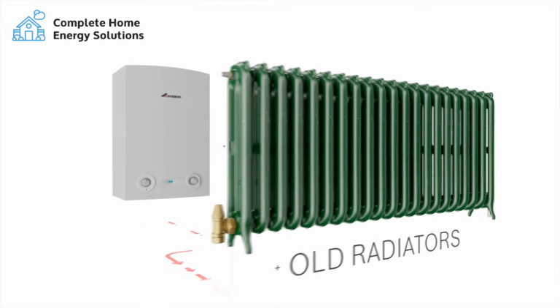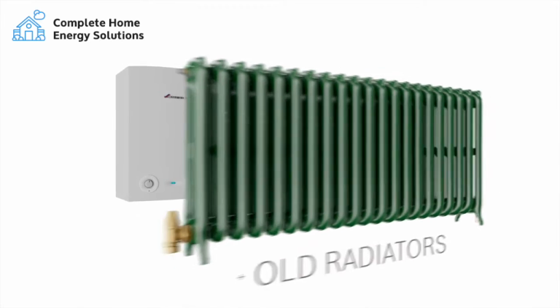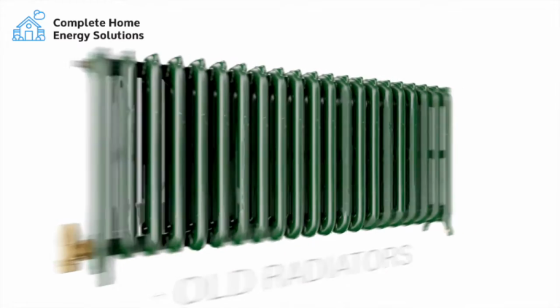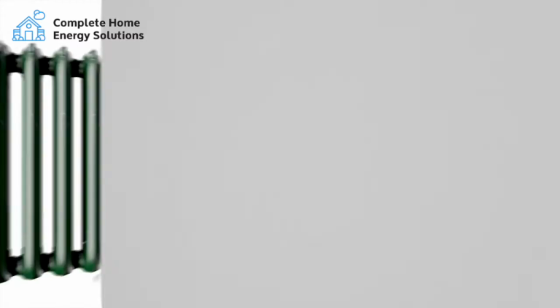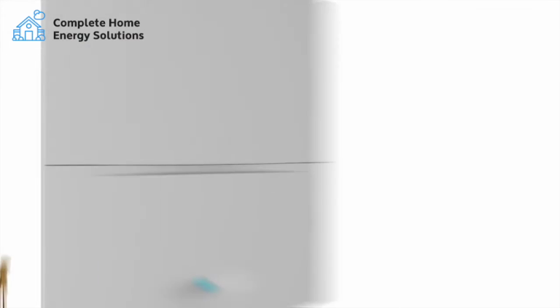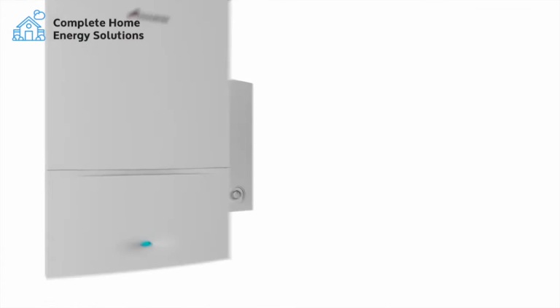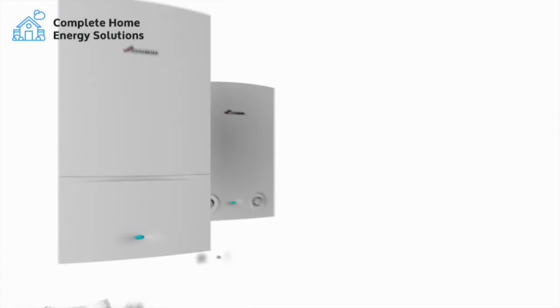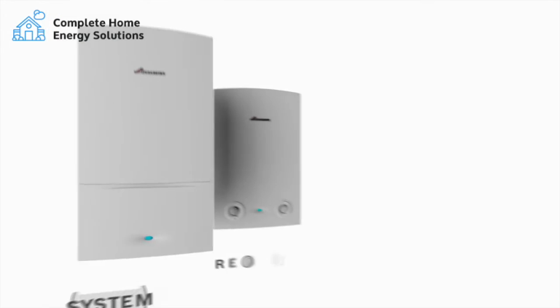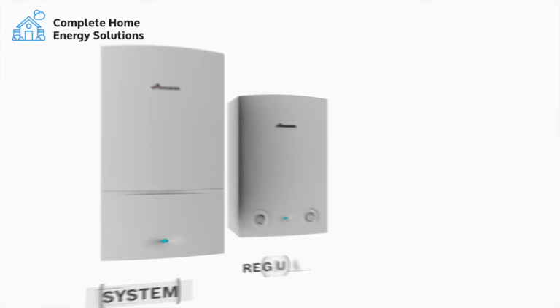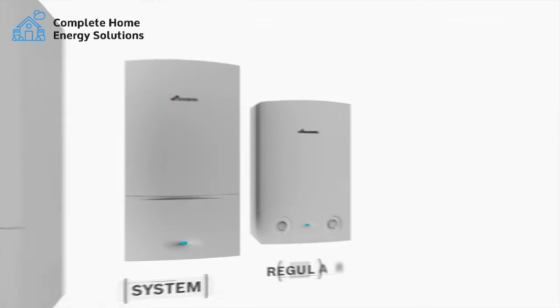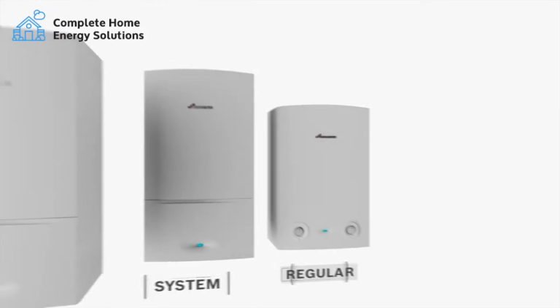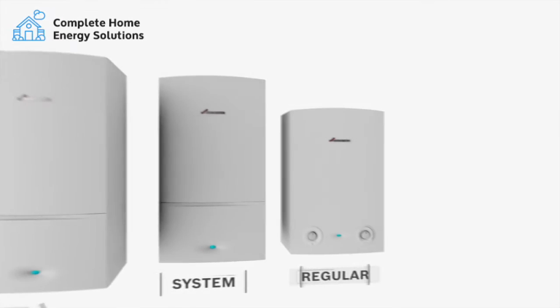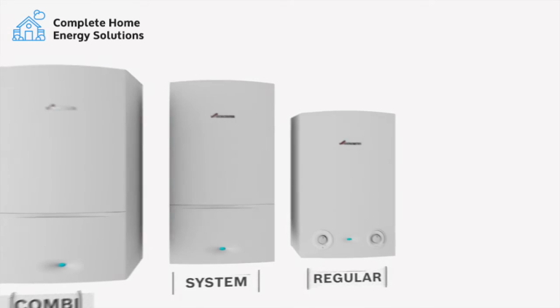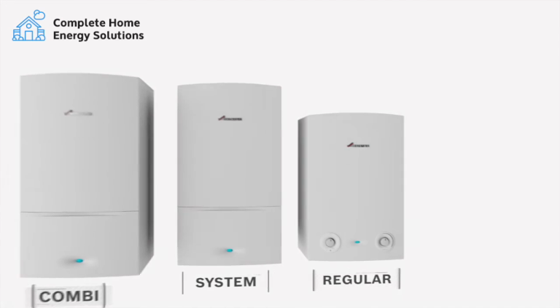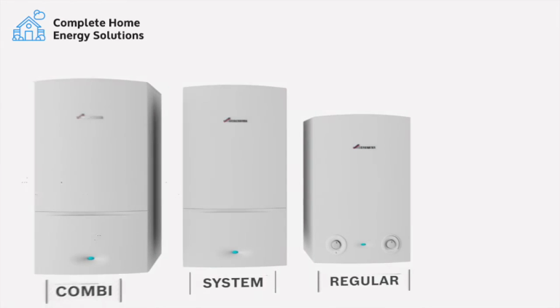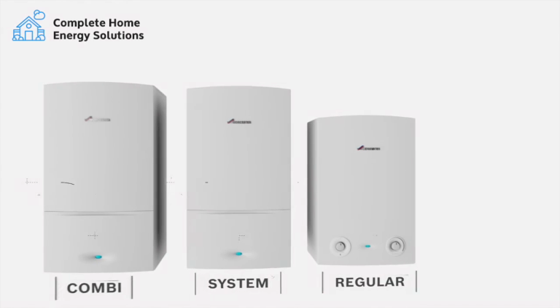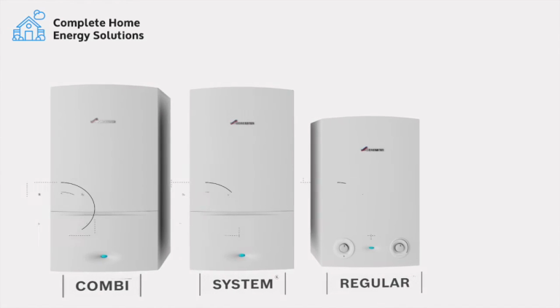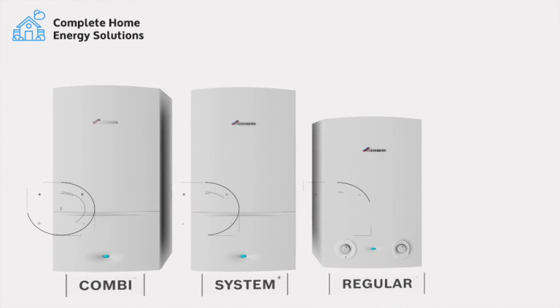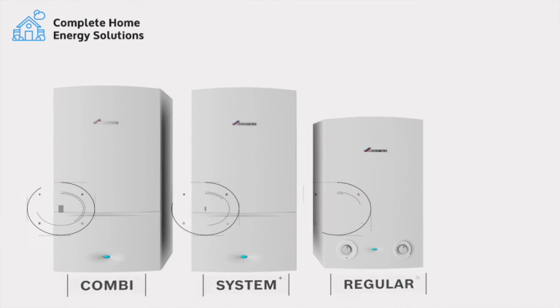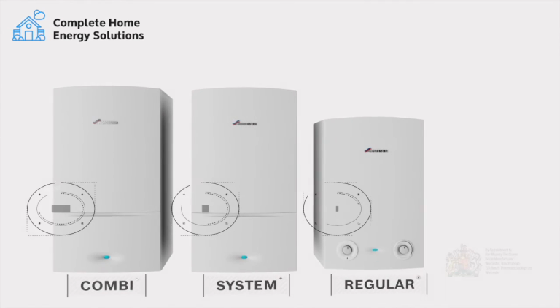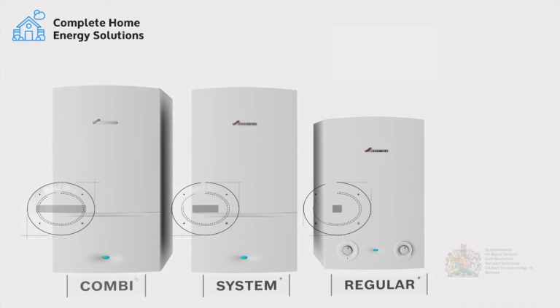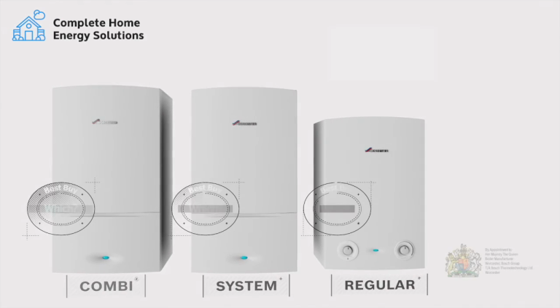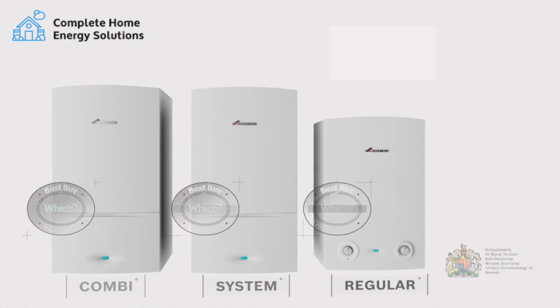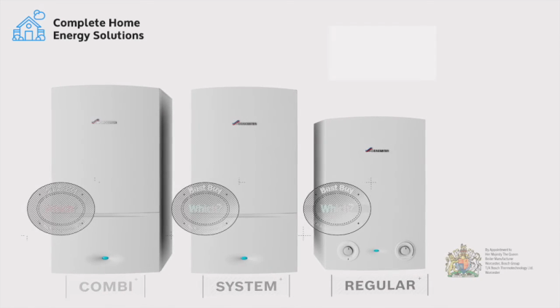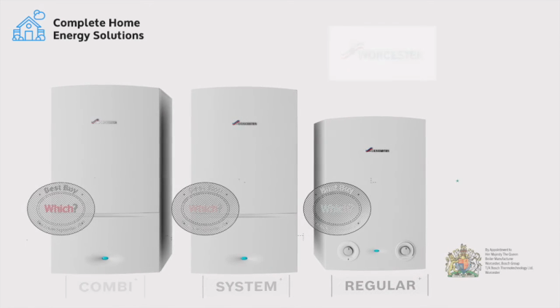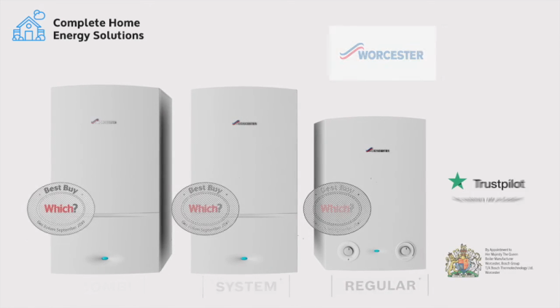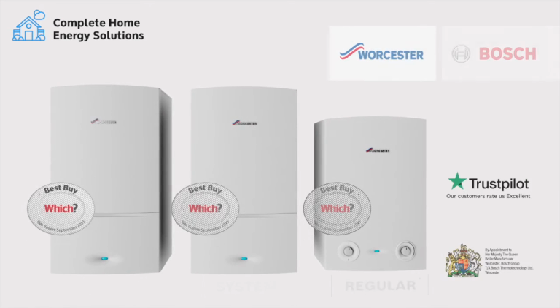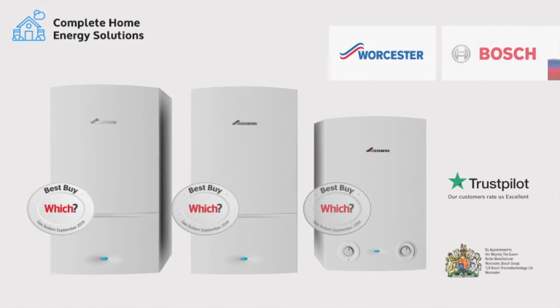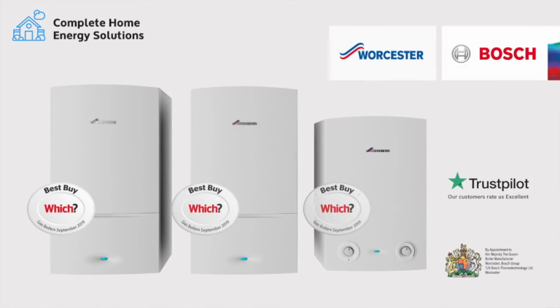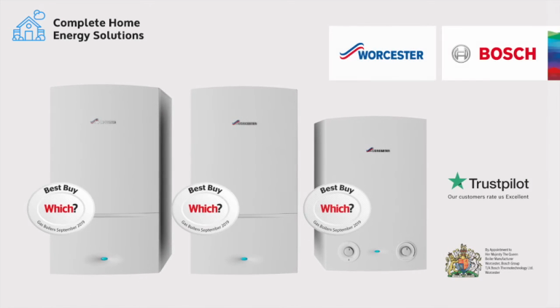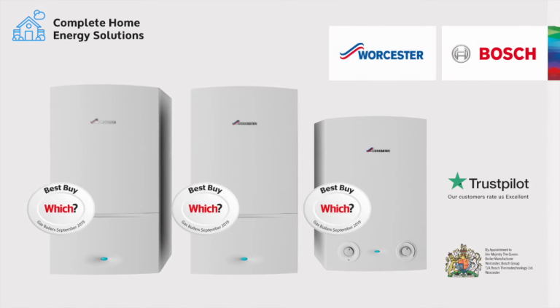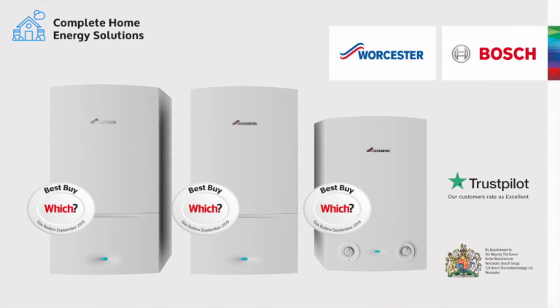Whichever system type is right for your home, Worcester Bosch has the perfect boiler for you.